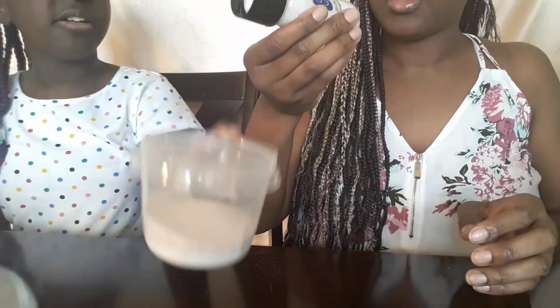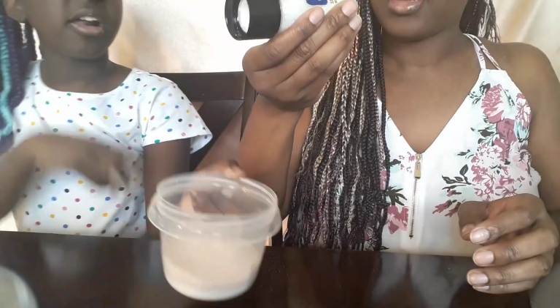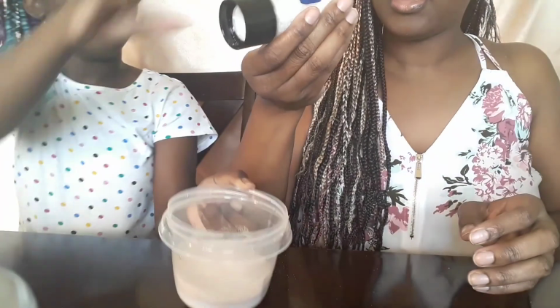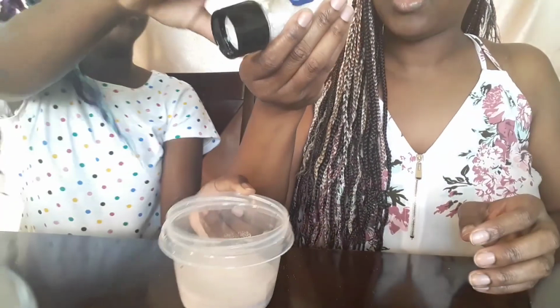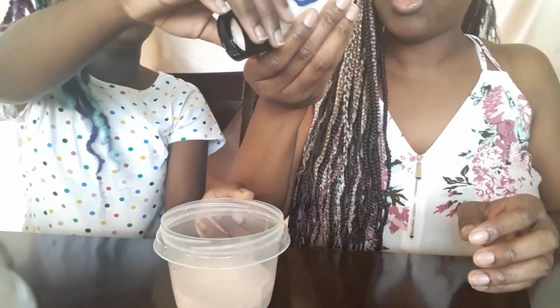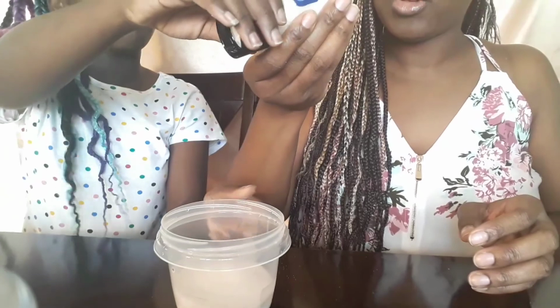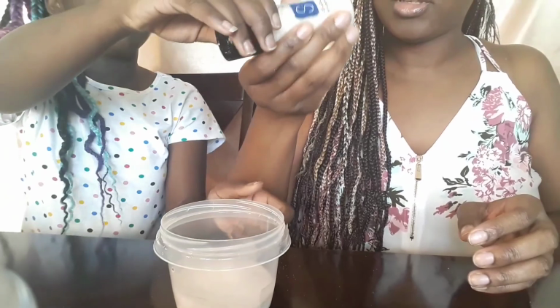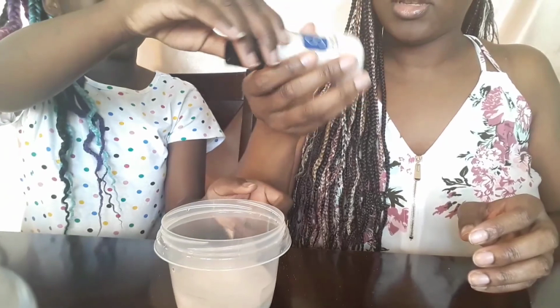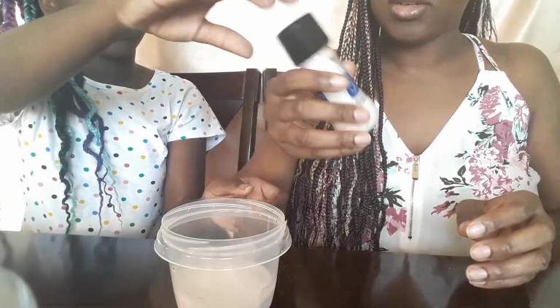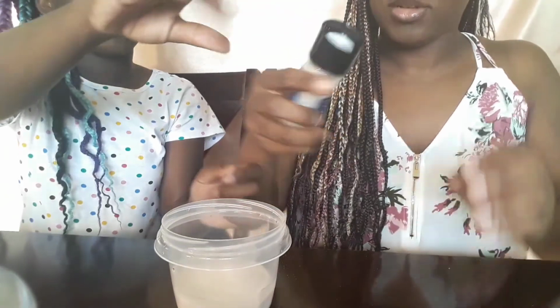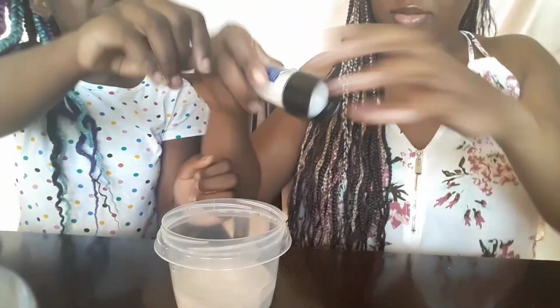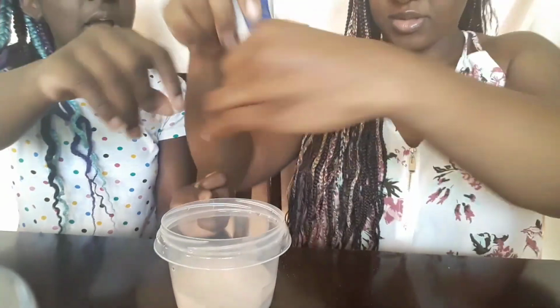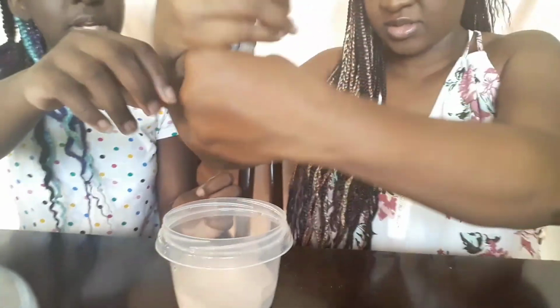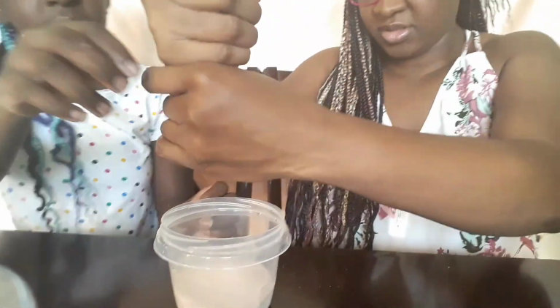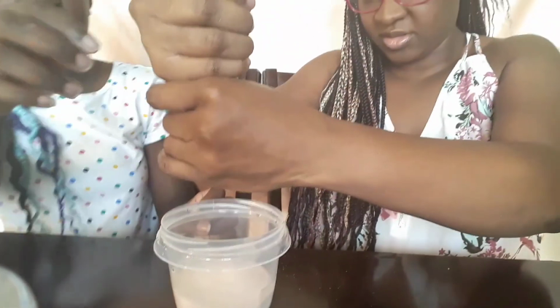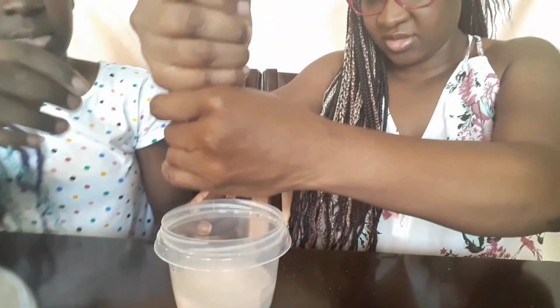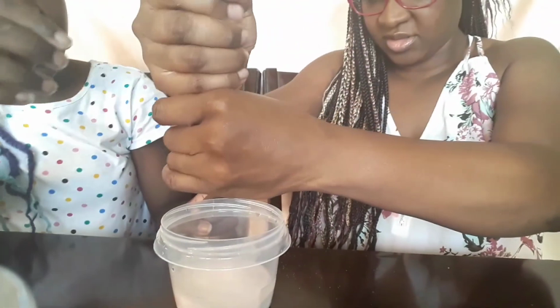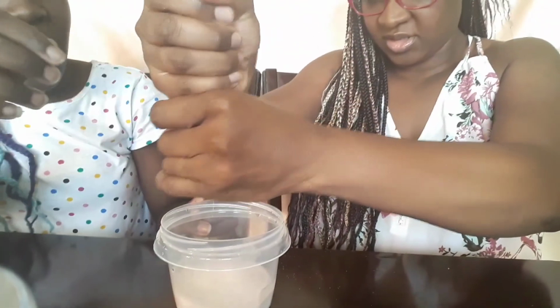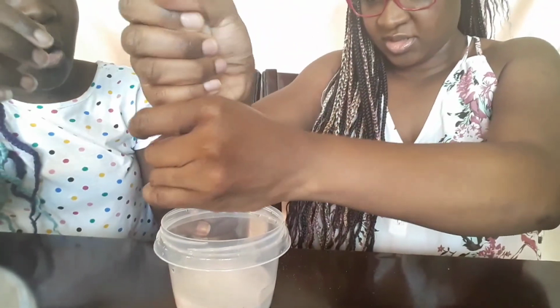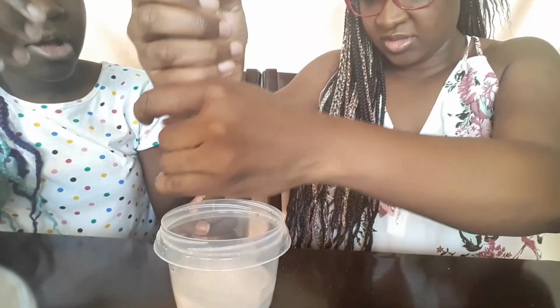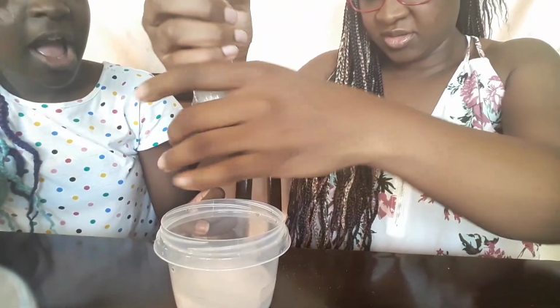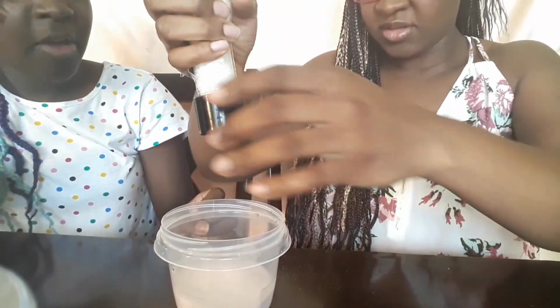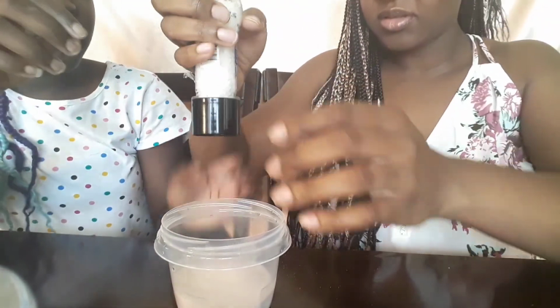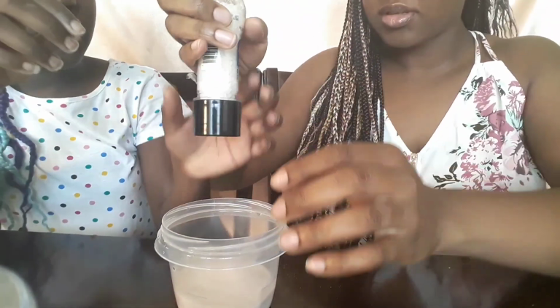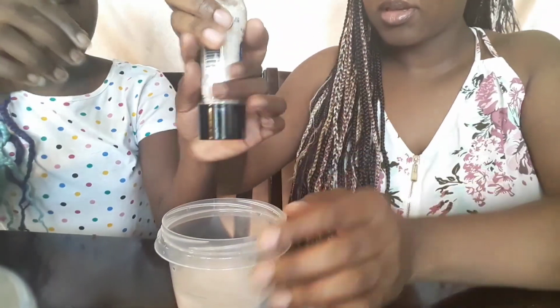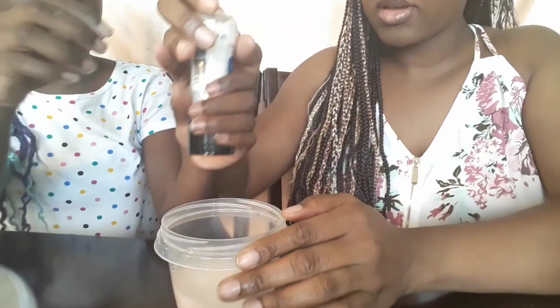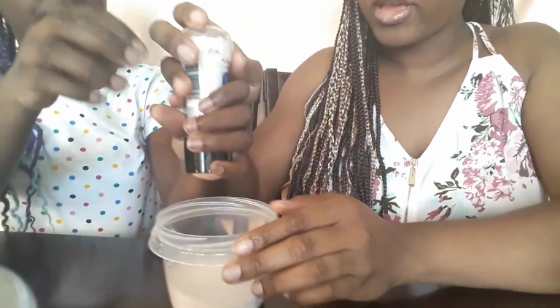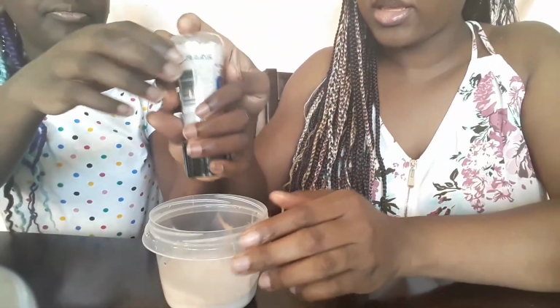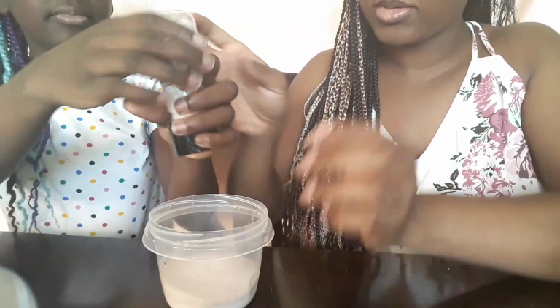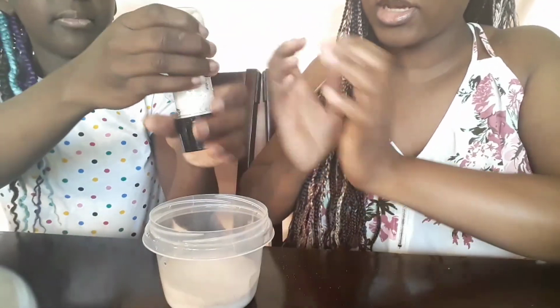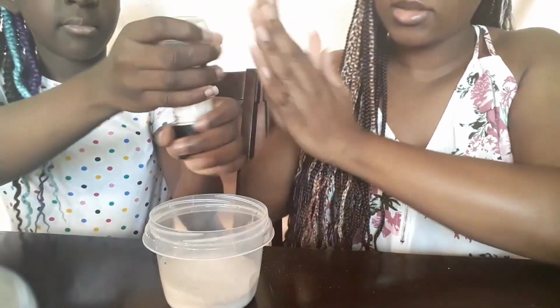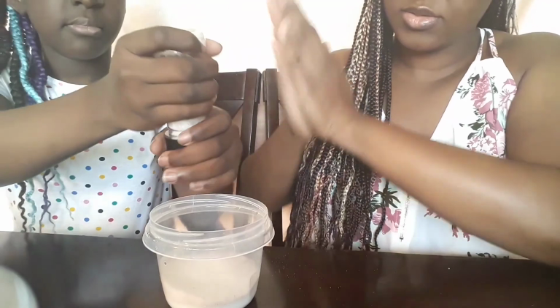I'm just going to pour this in here. Oh yeah, I like the size of those granules.